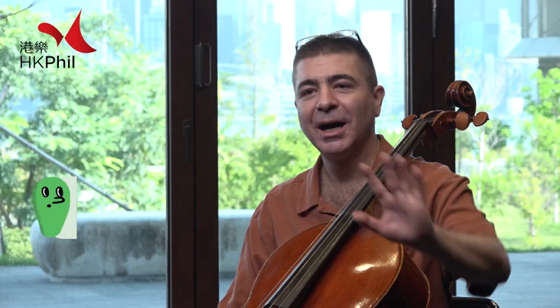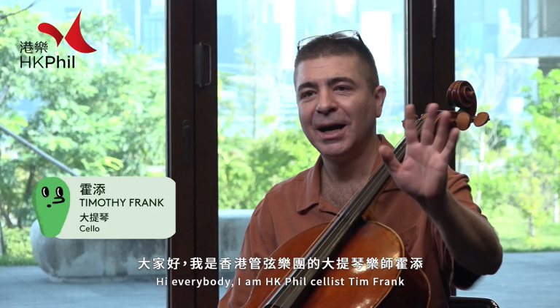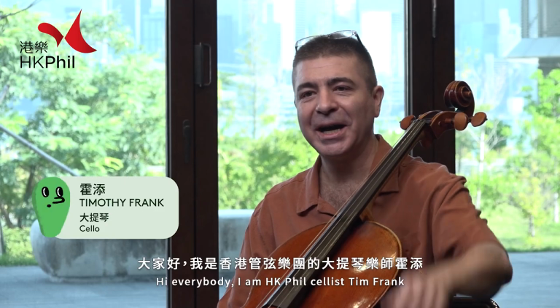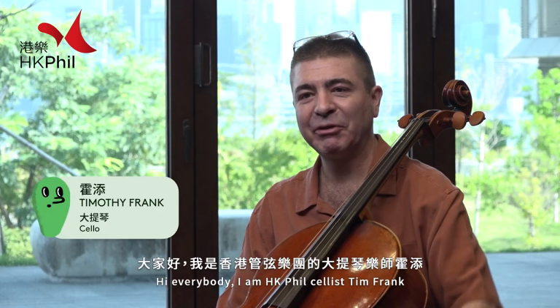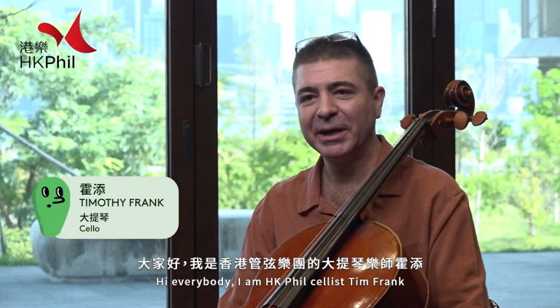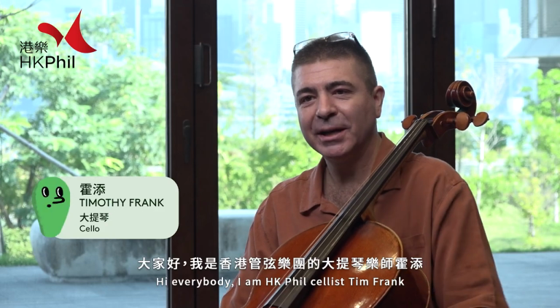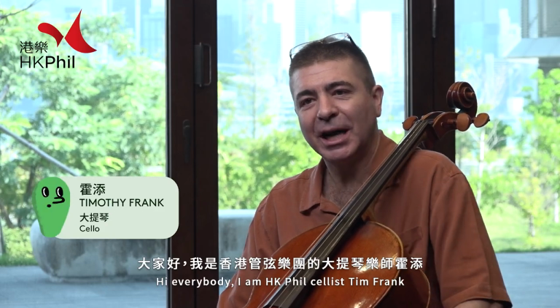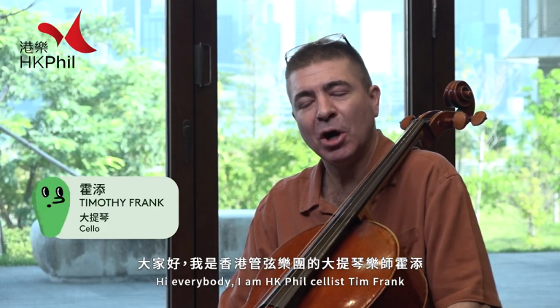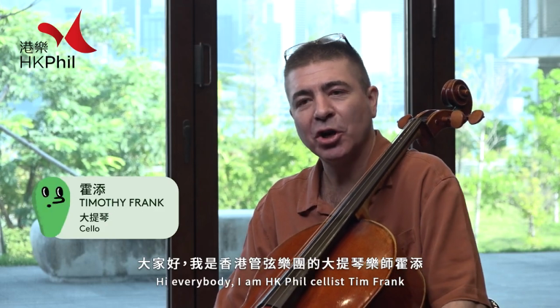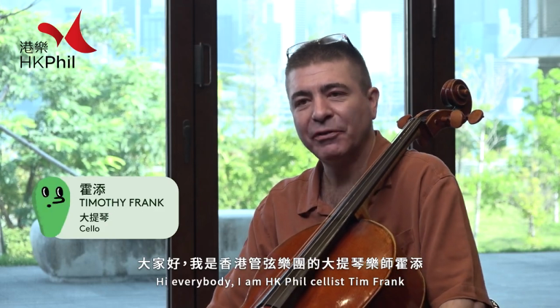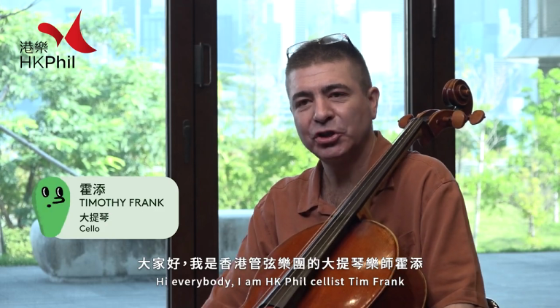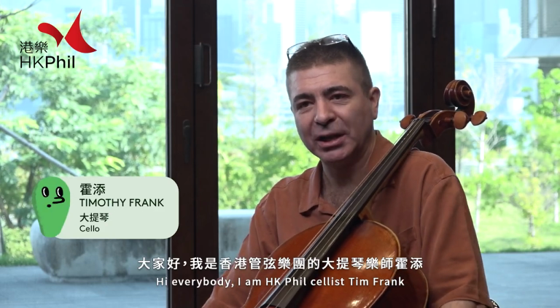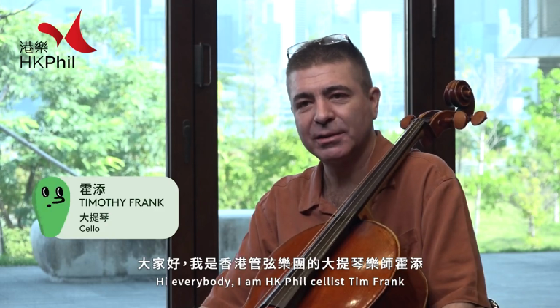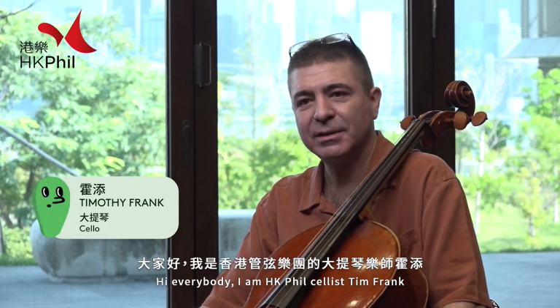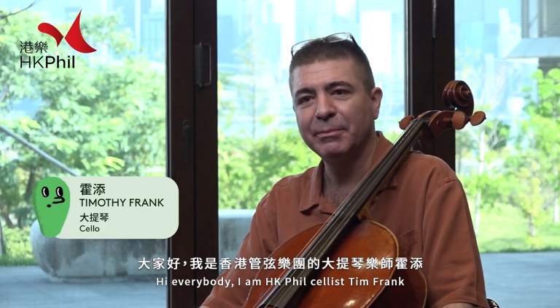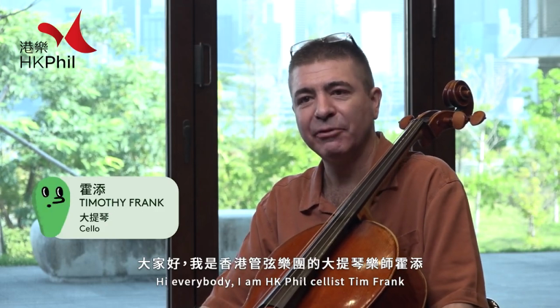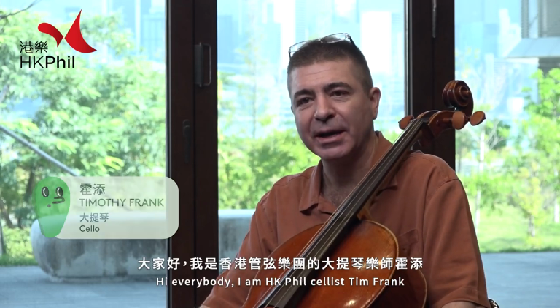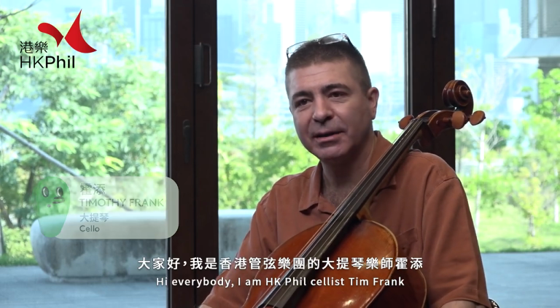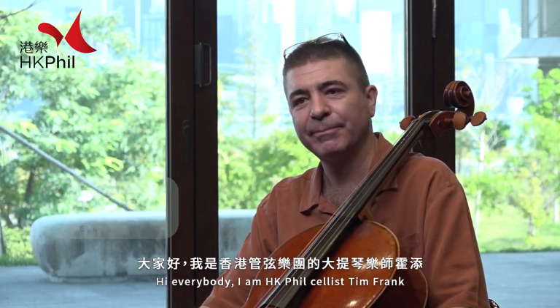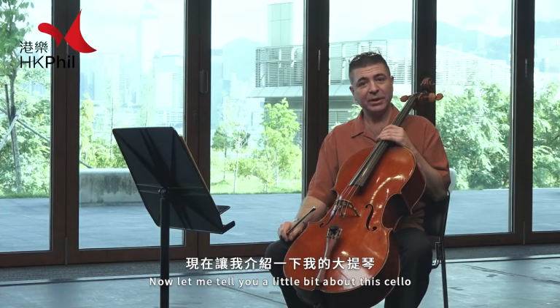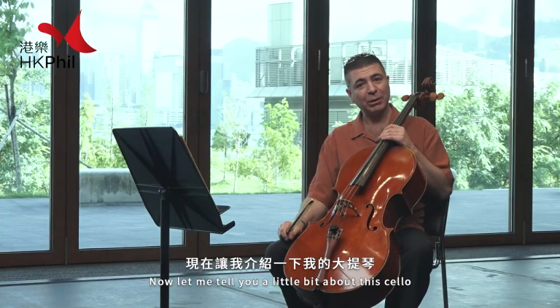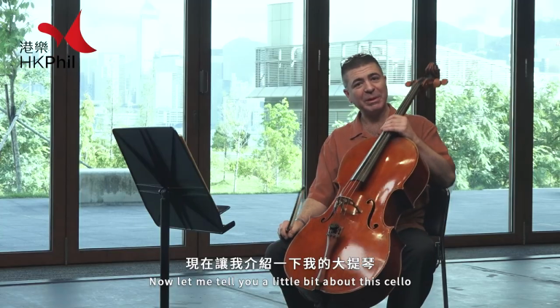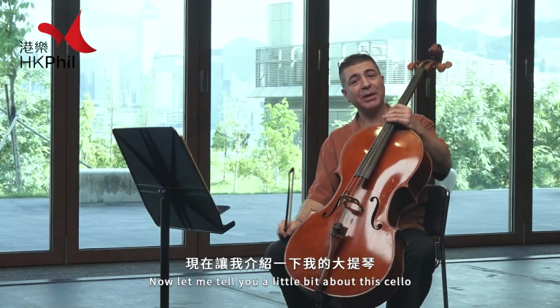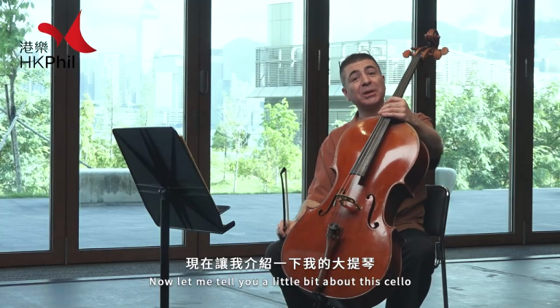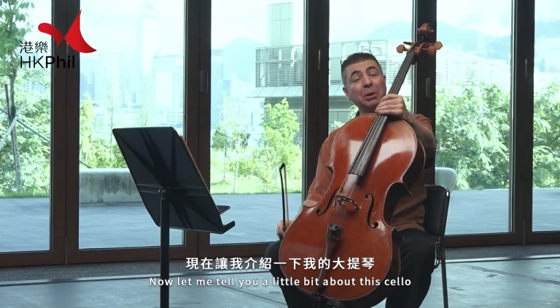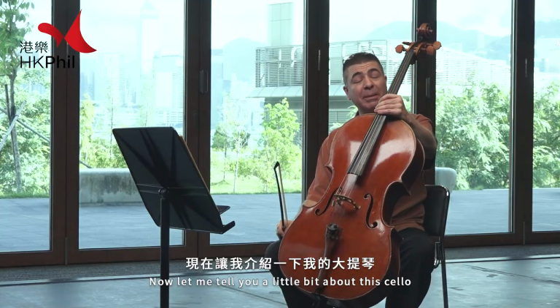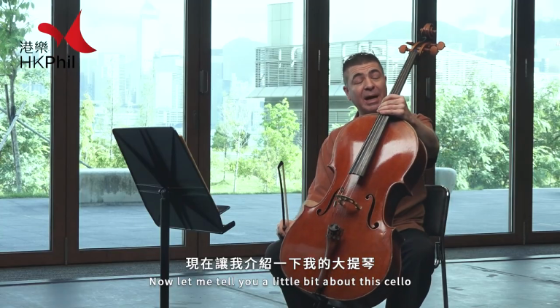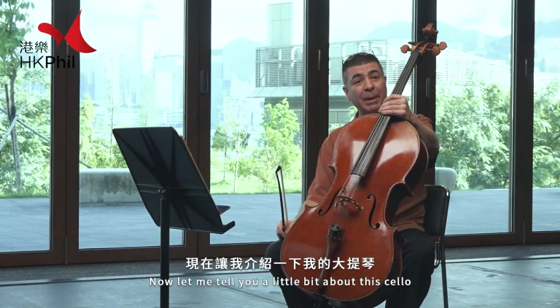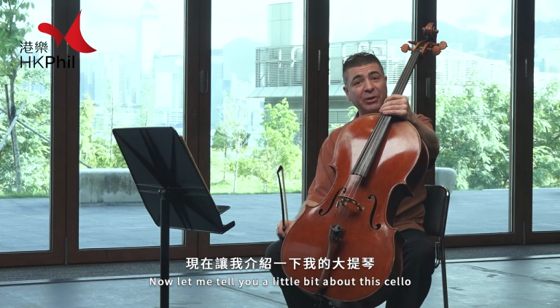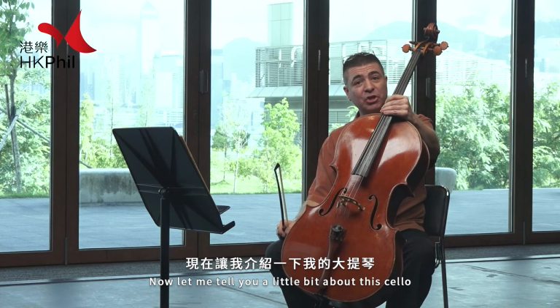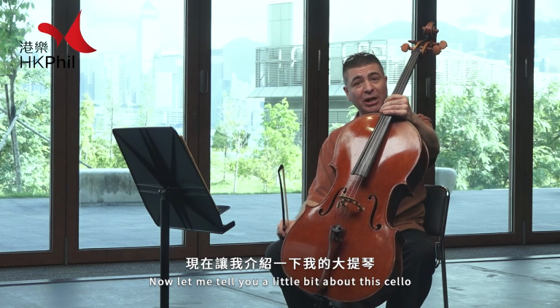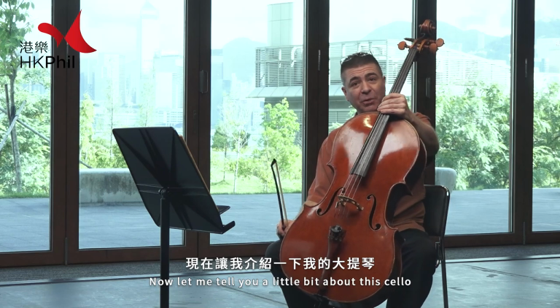Hi everybody, I'm Hong Kong Phil cellist Tim Frank. Let me tell you a little bit about this cello.